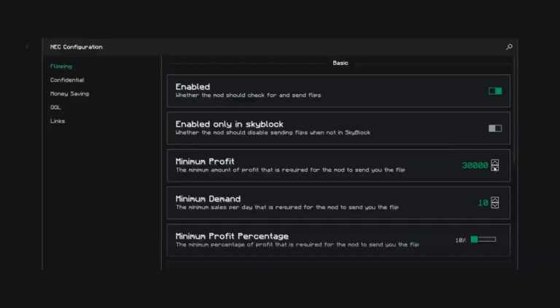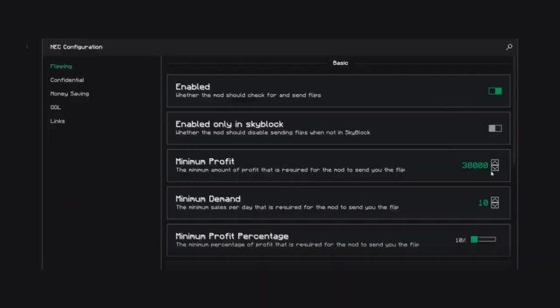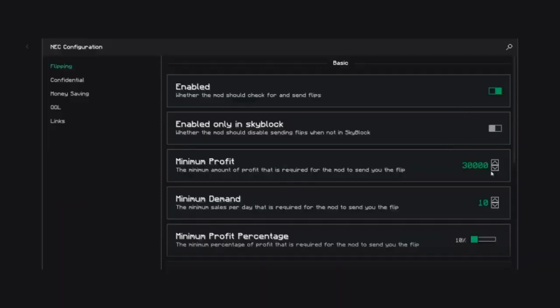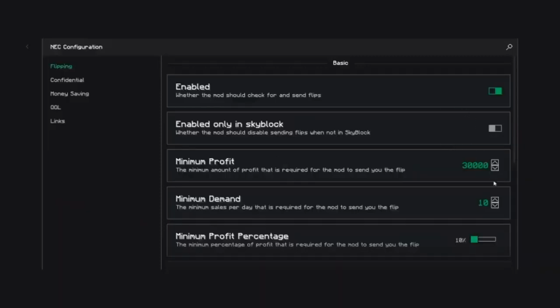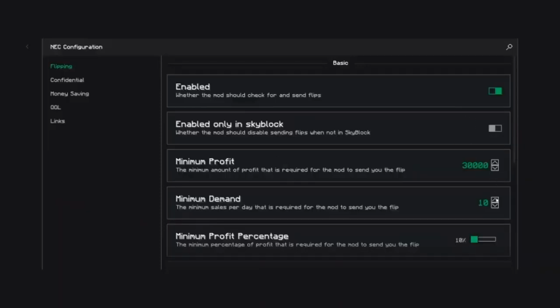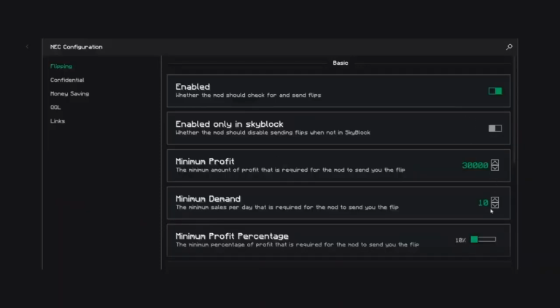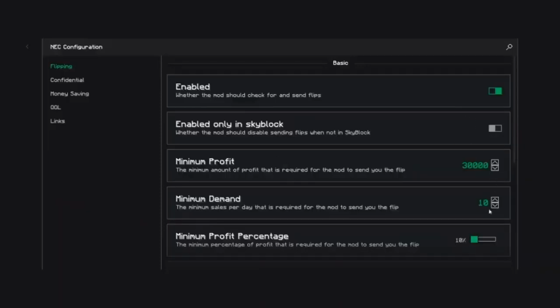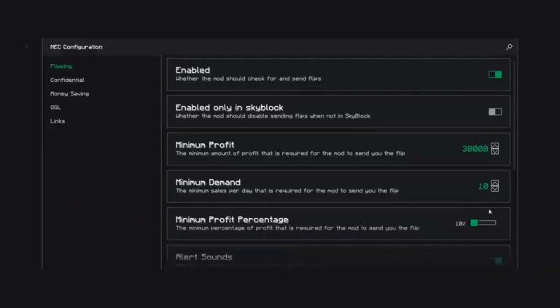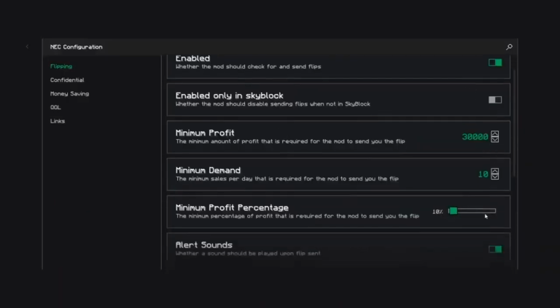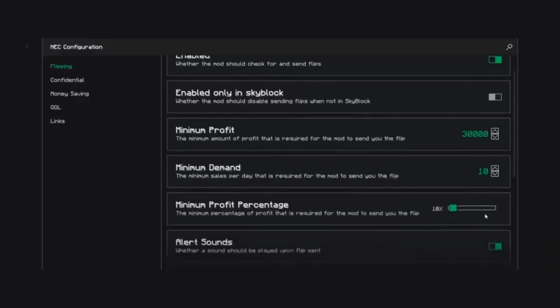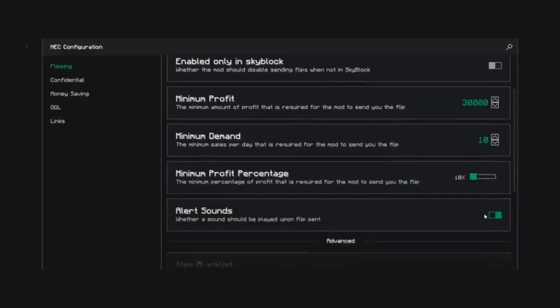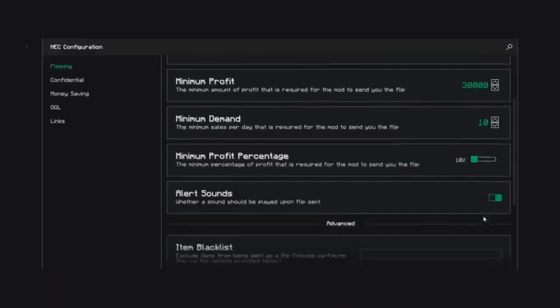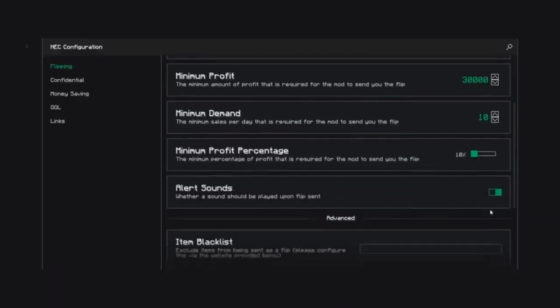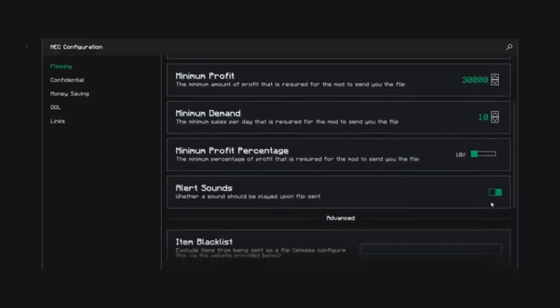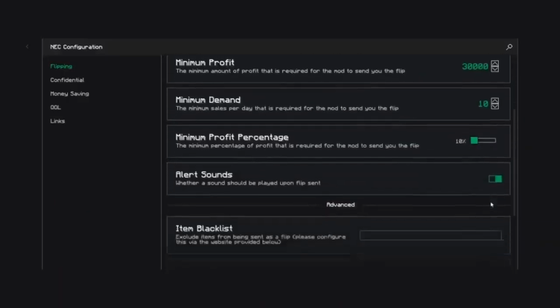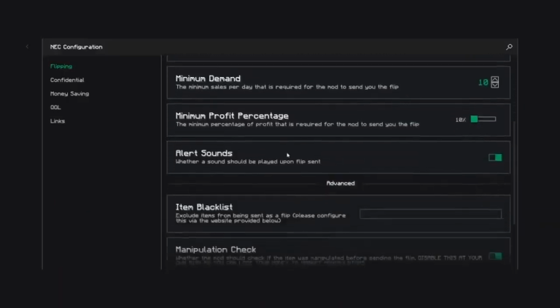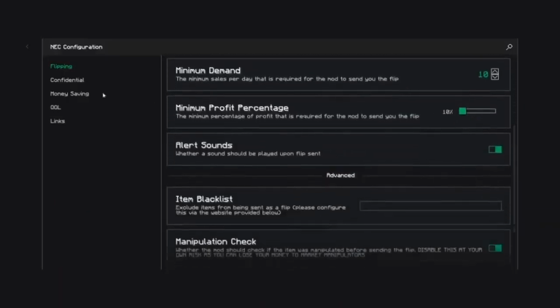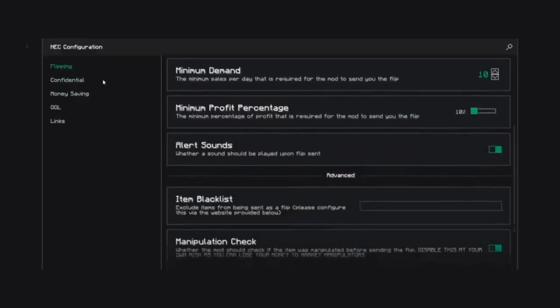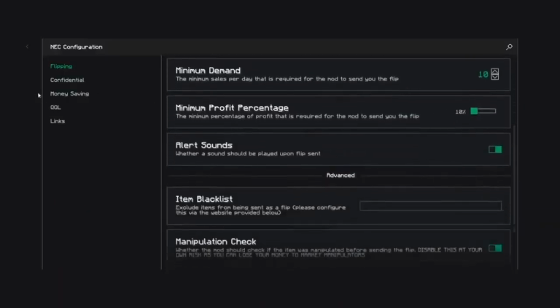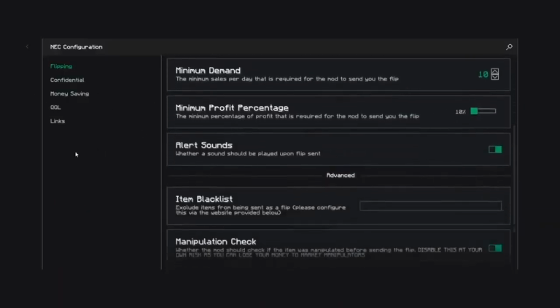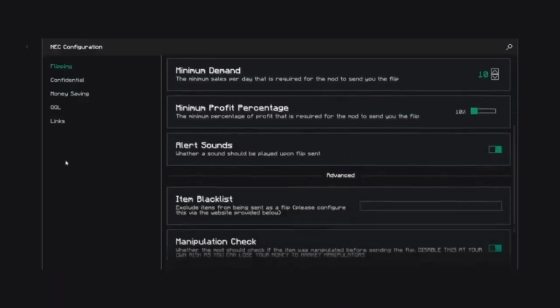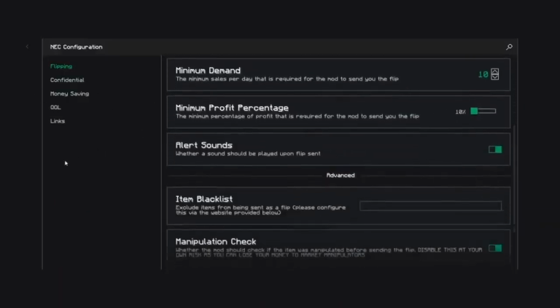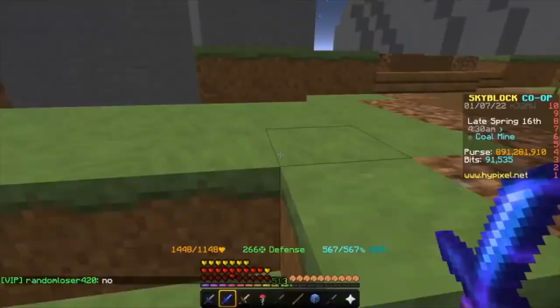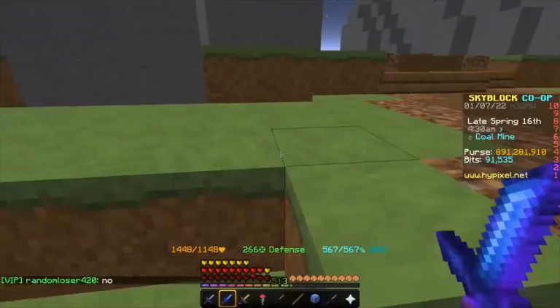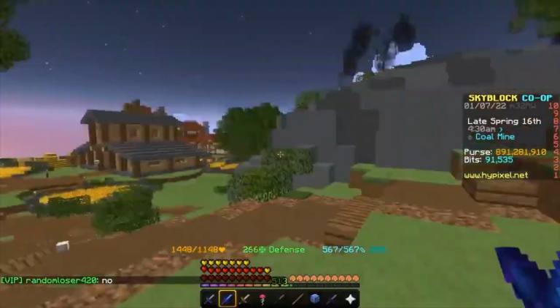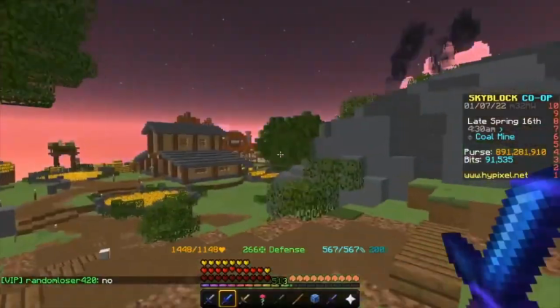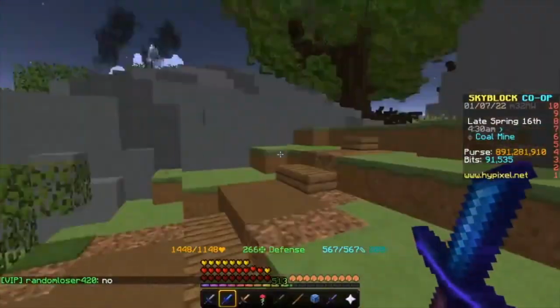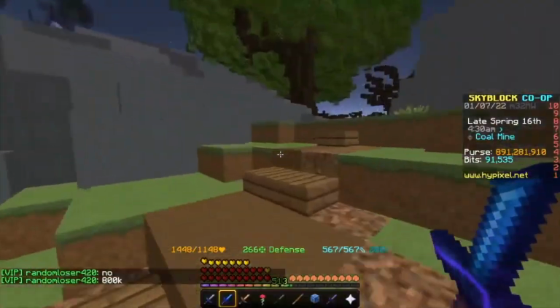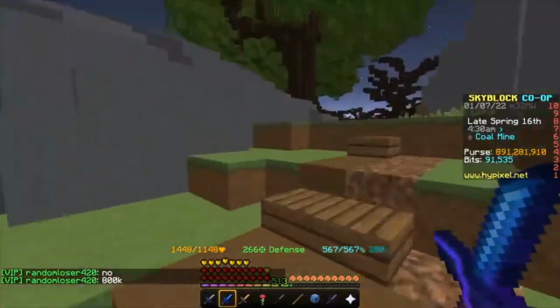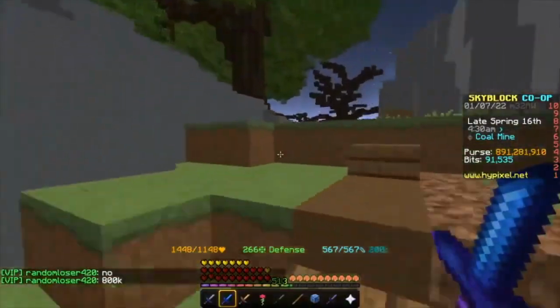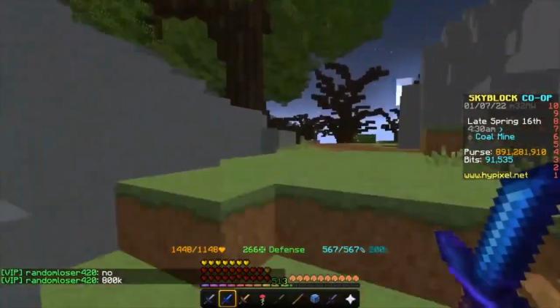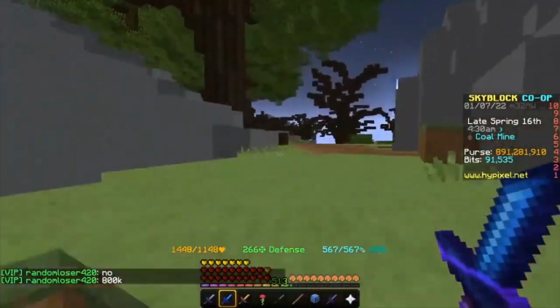You can change the minimum profit, the demand, the profit margin, the alert sounds. You can explore through and look at the settings — there's a lot.